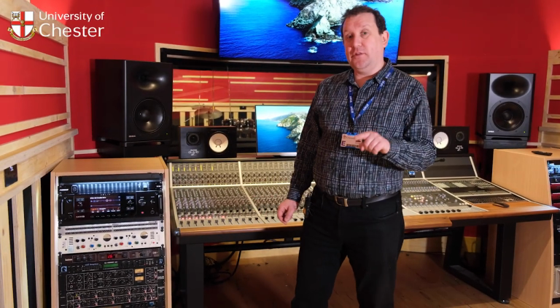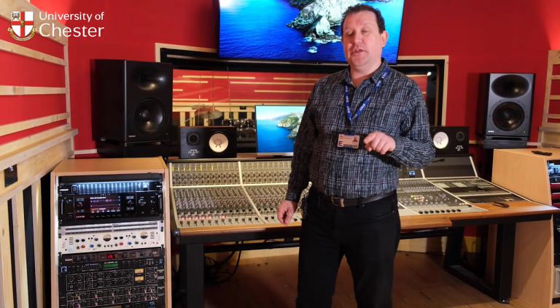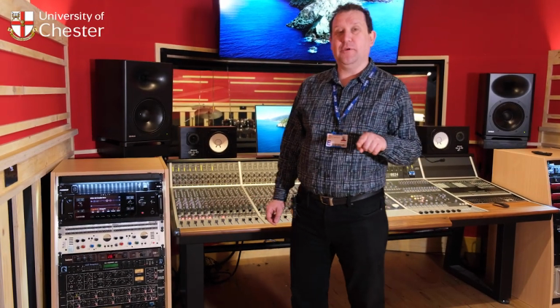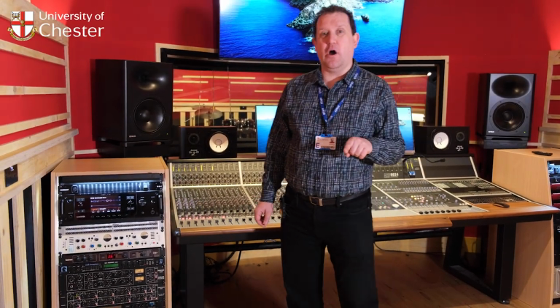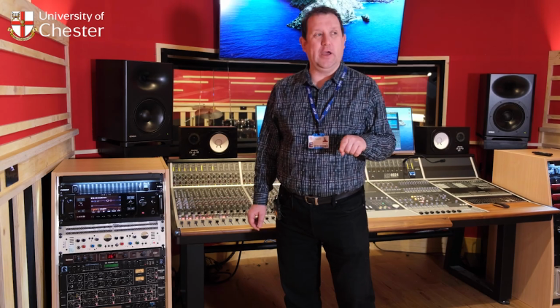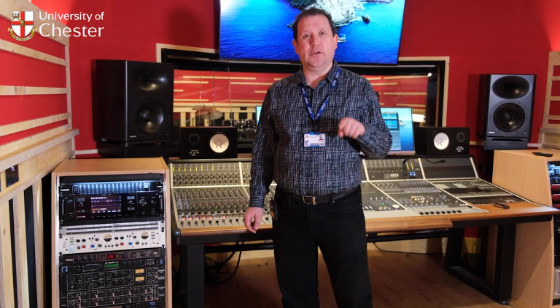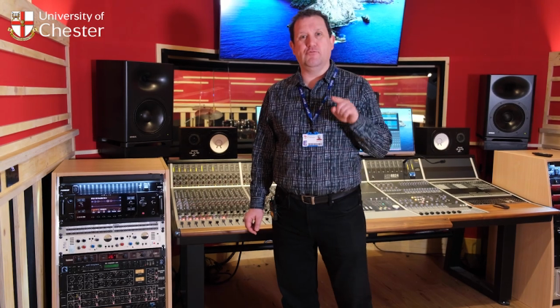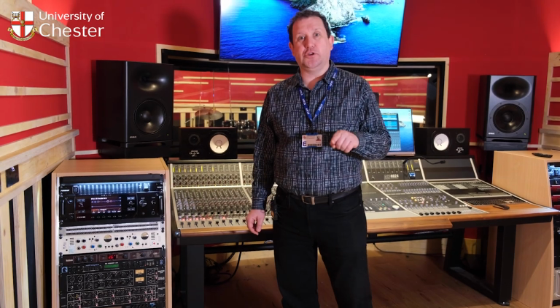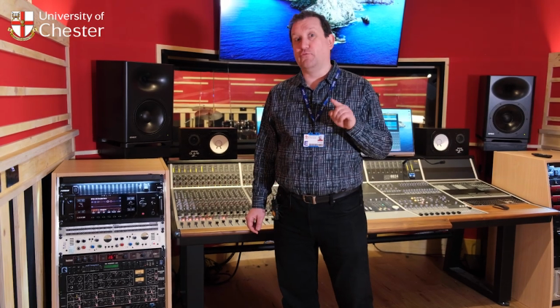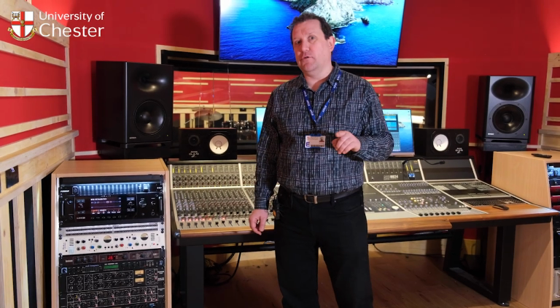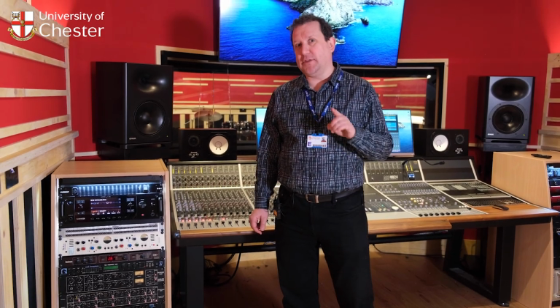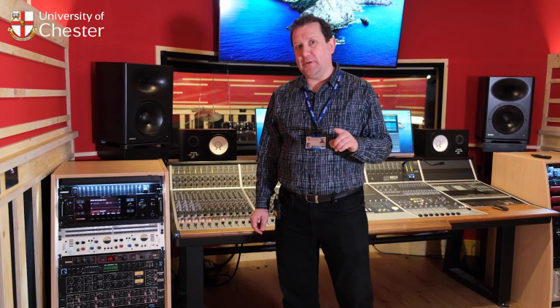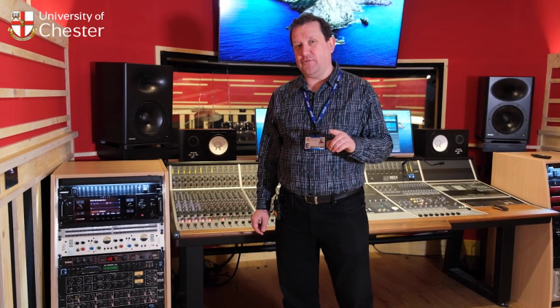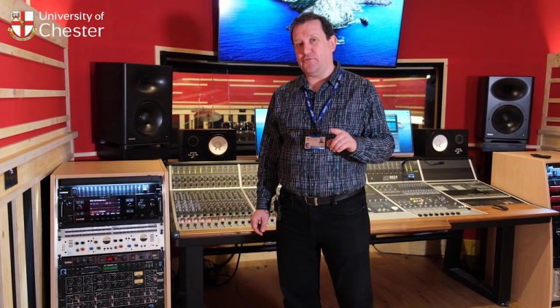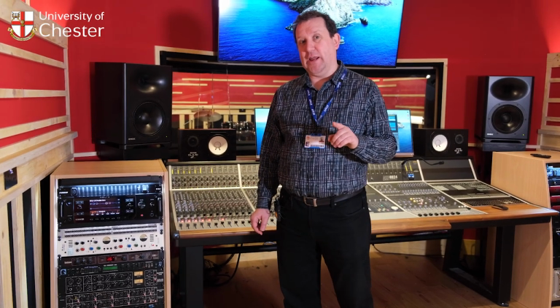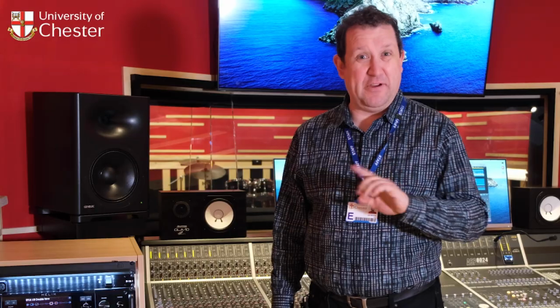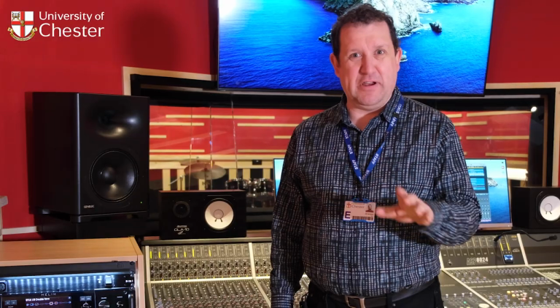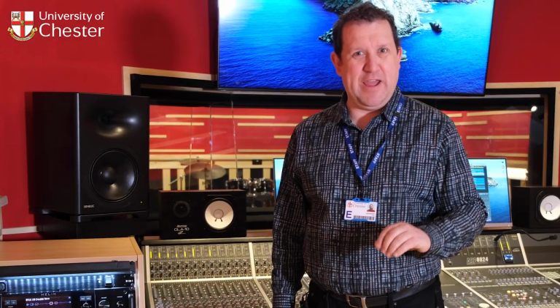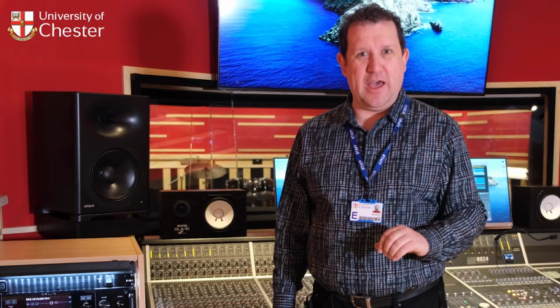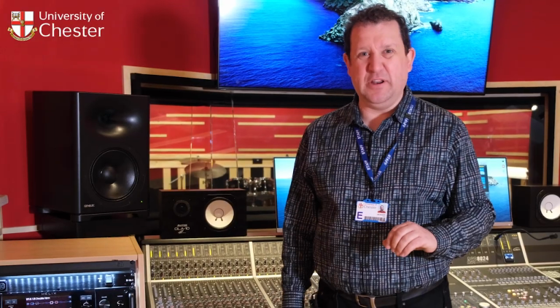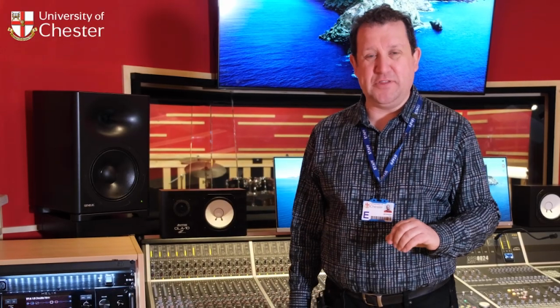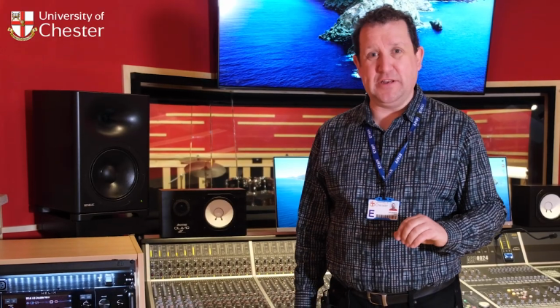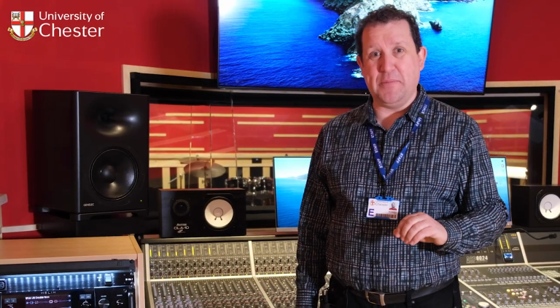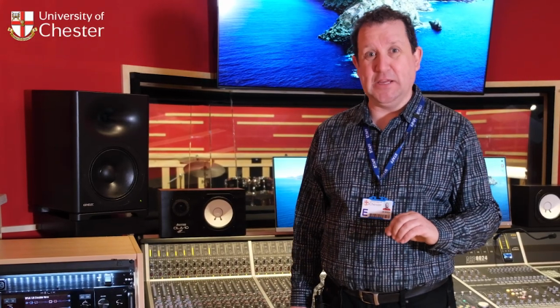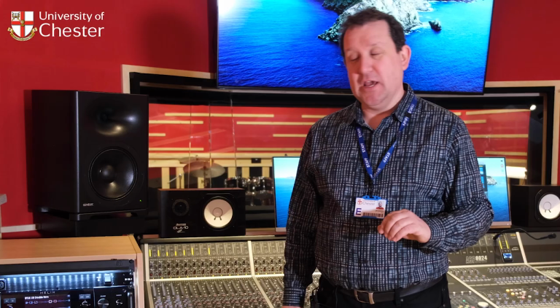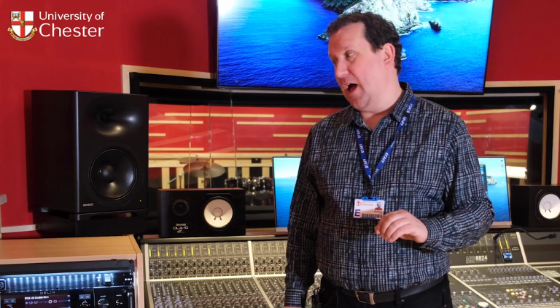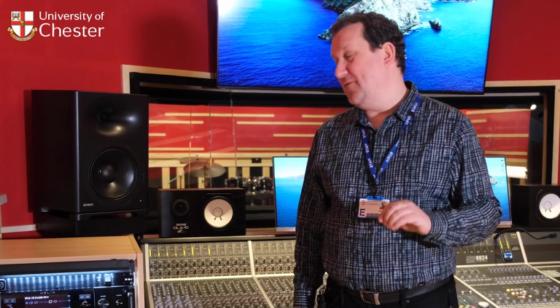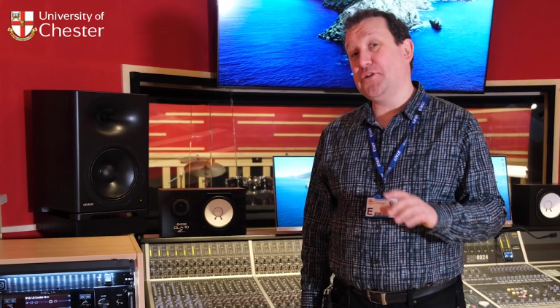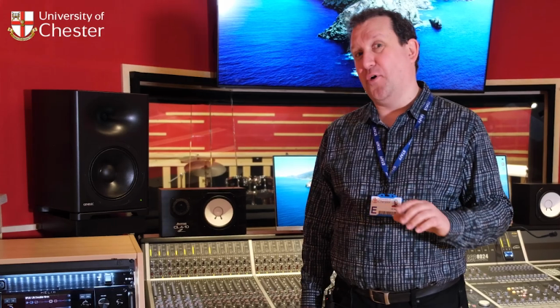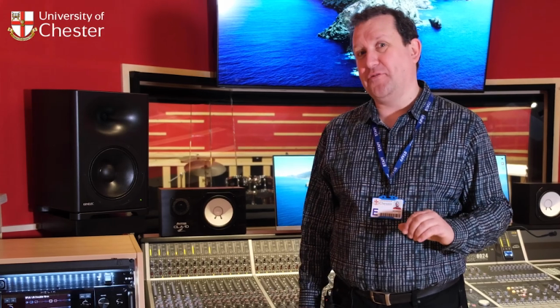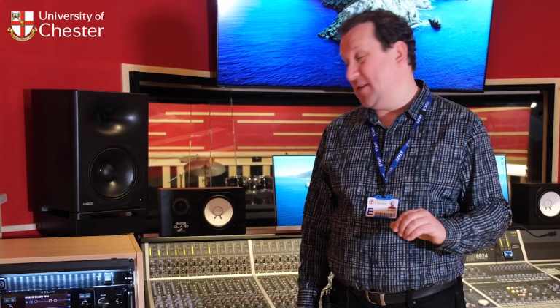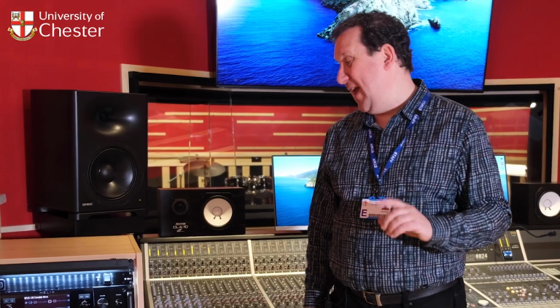One of the things we've got is an original Roland TB-303 — very, very rare, only a few thousand ever made. A very sought-after piece of gear.